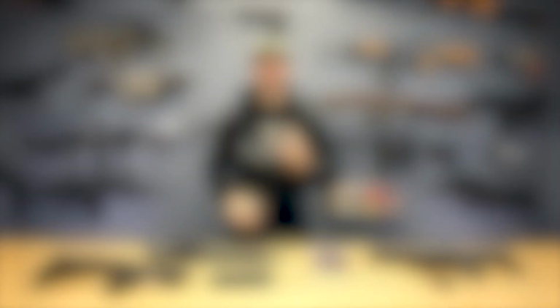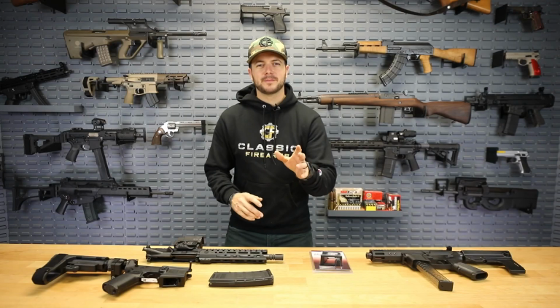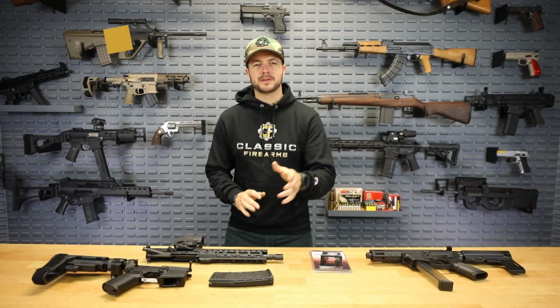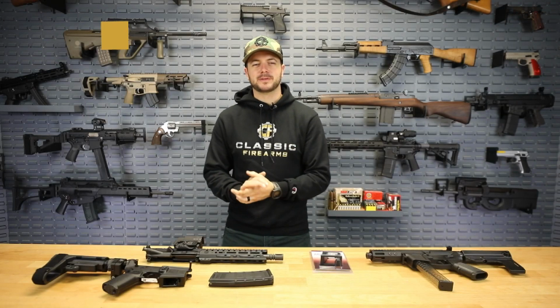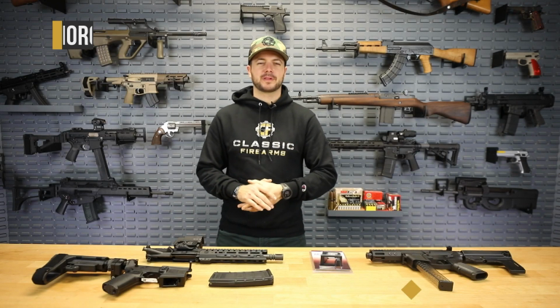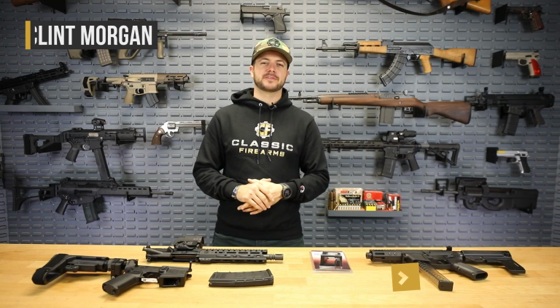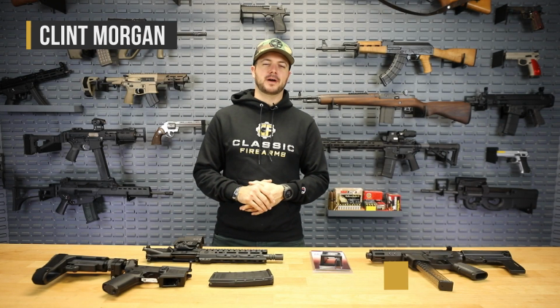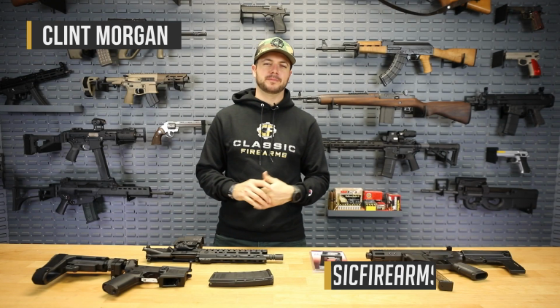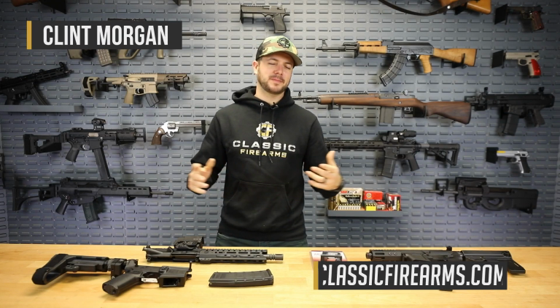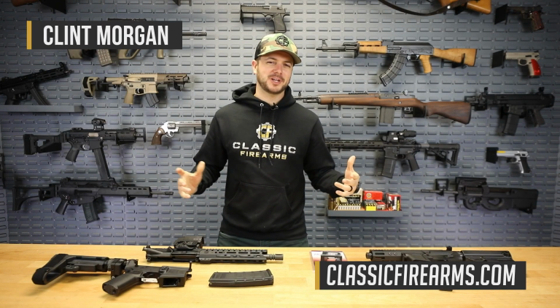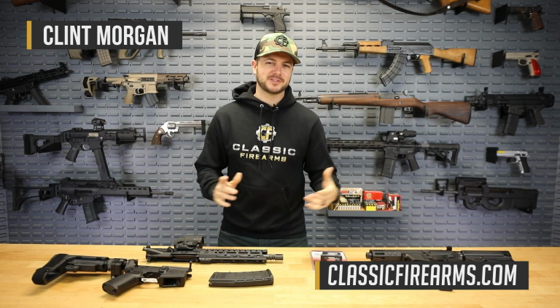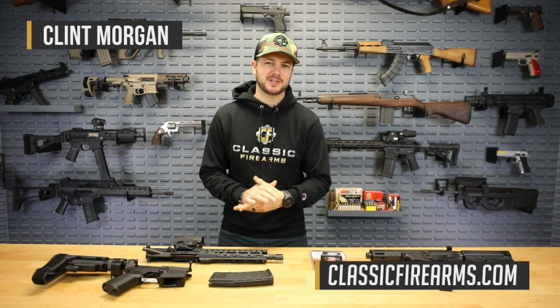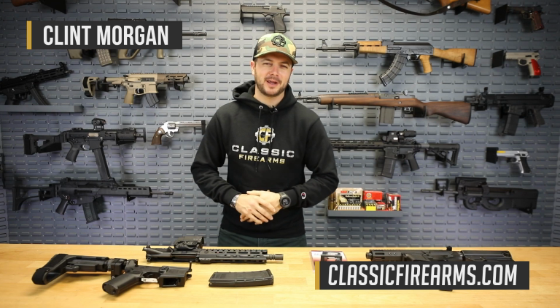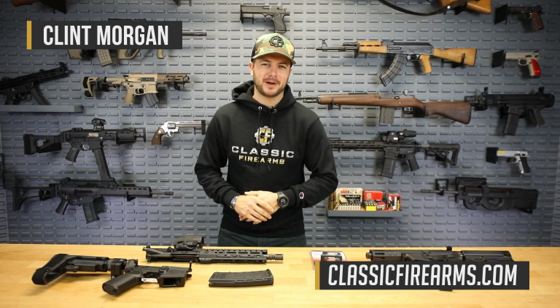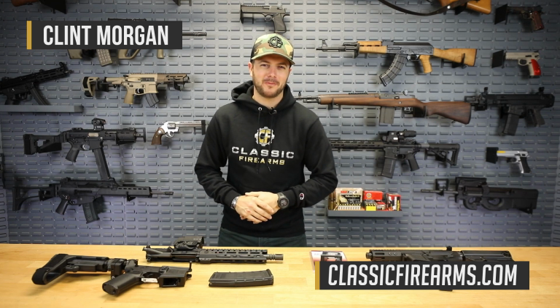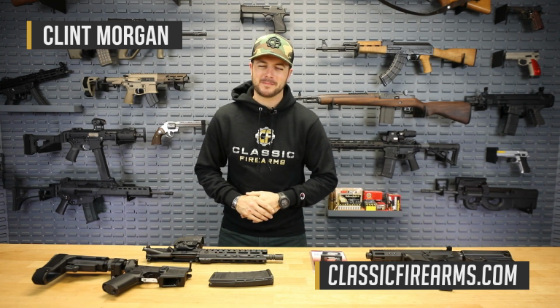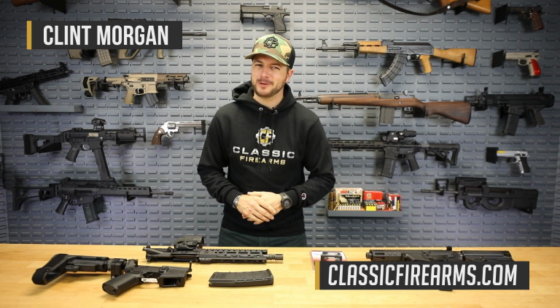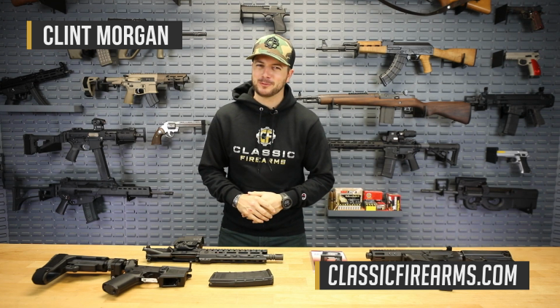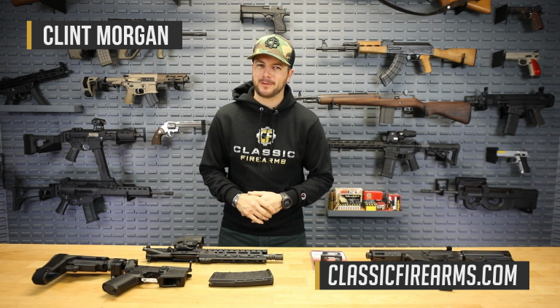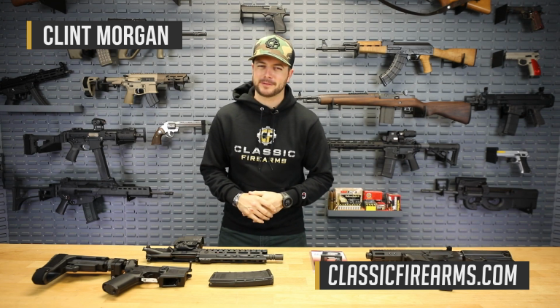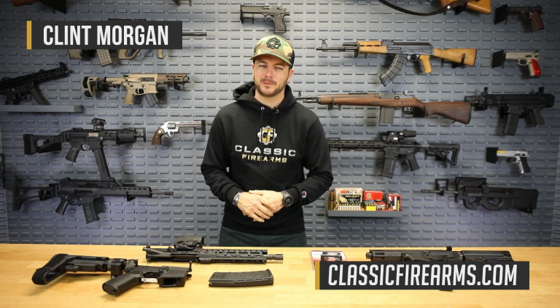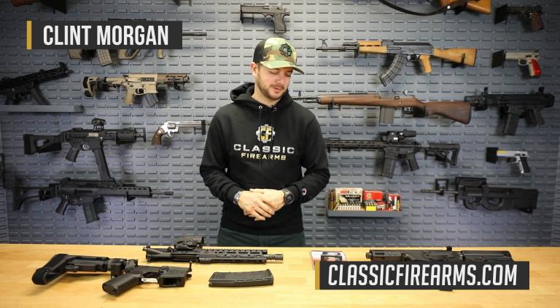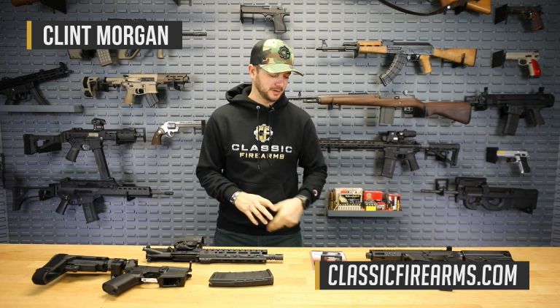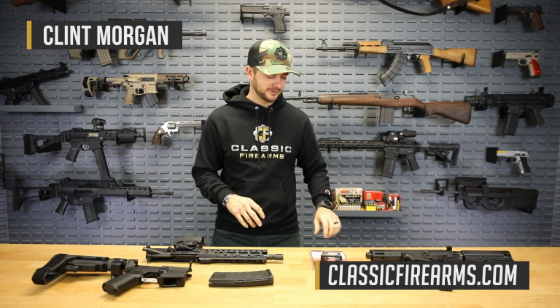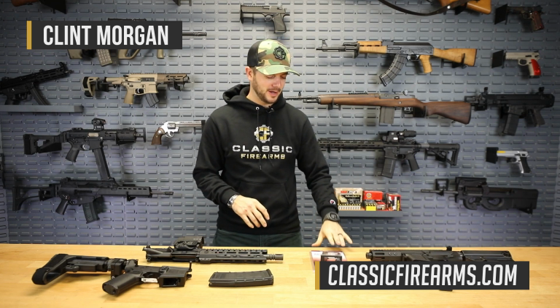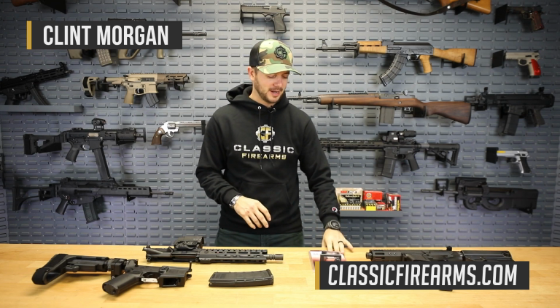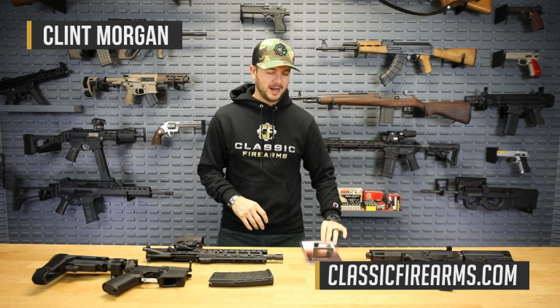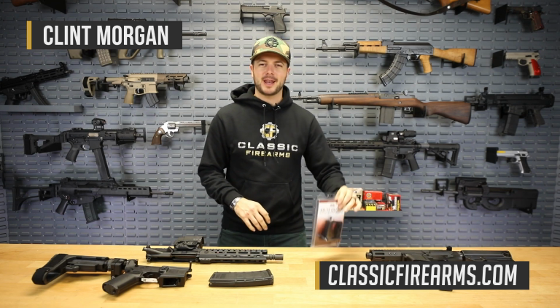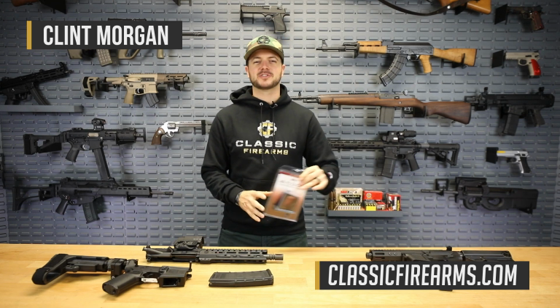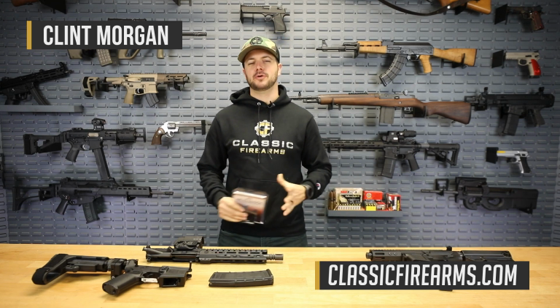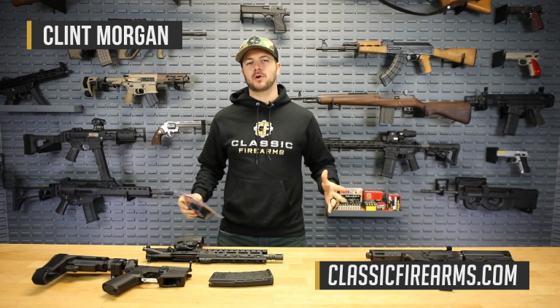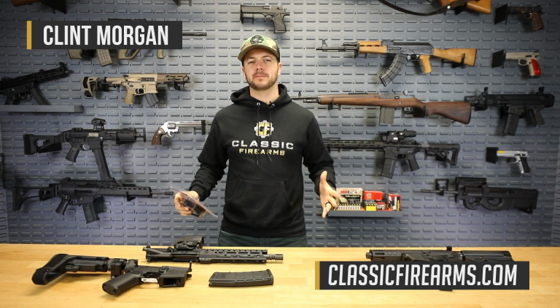Hey everybody, Clint here with Classic Firearms coming at you guys today with a pretty cool product I've been wanting to talk to you guys about, and that's Sylvan Arms.